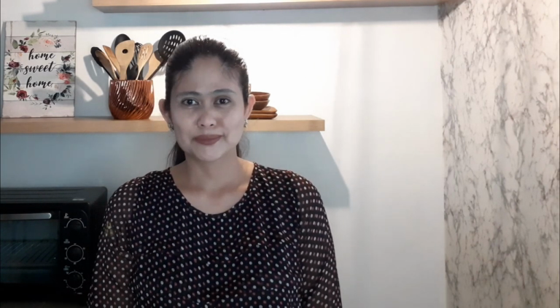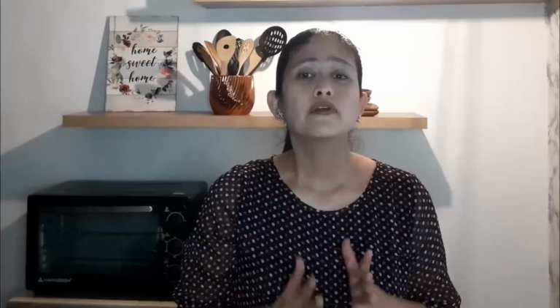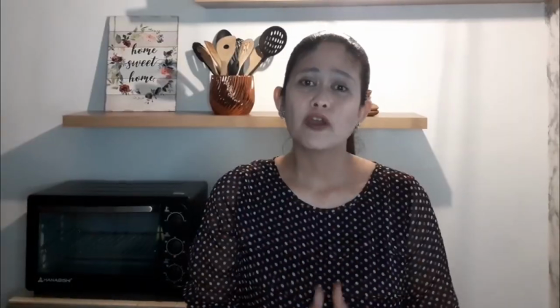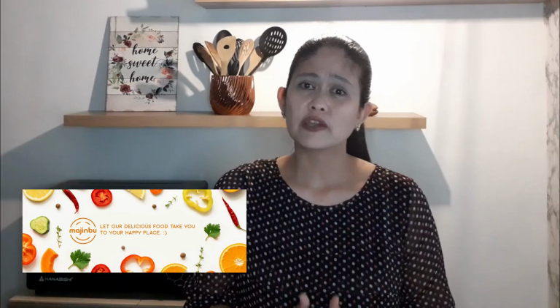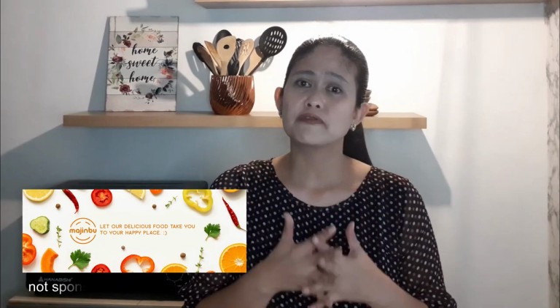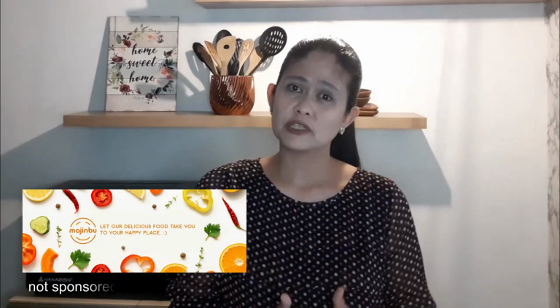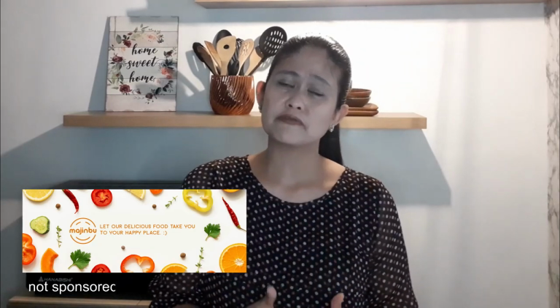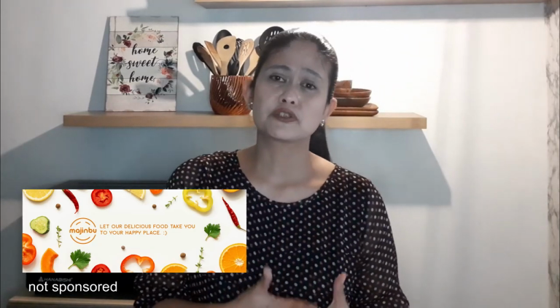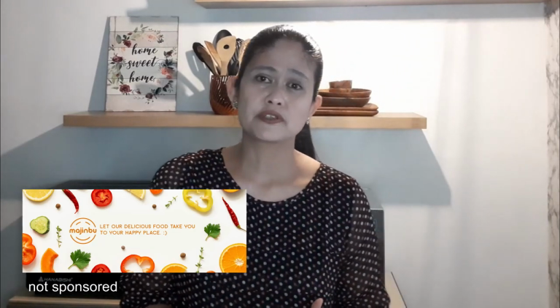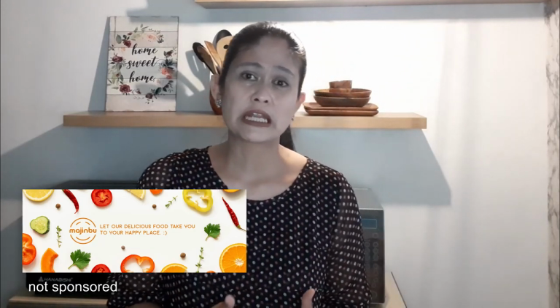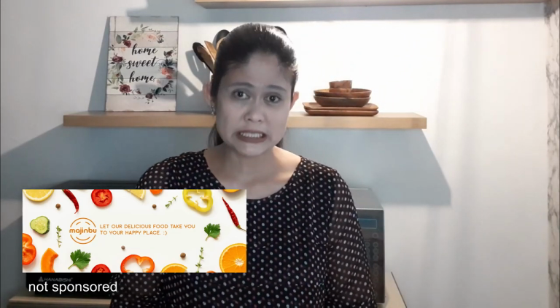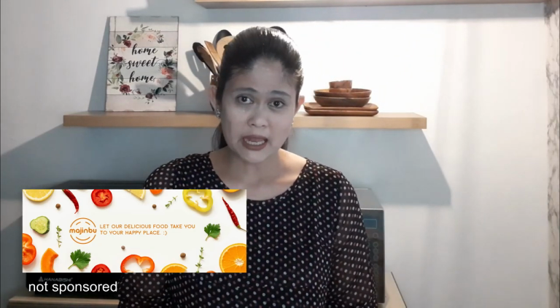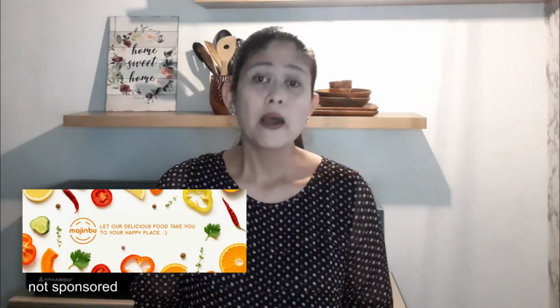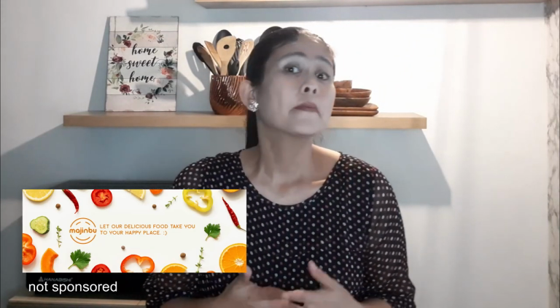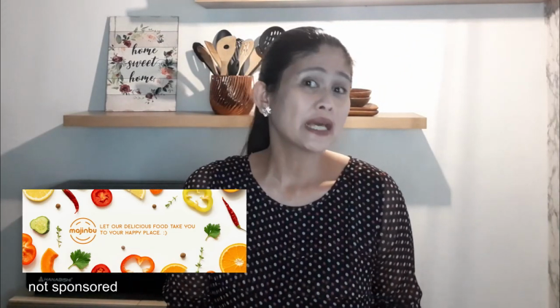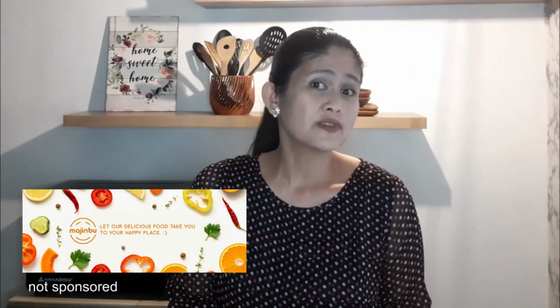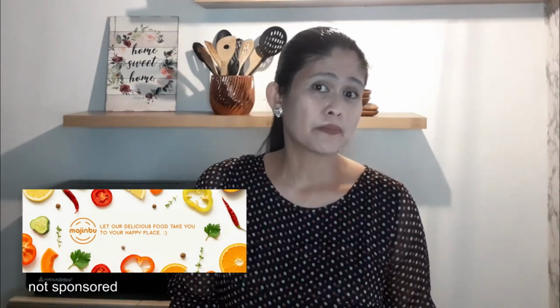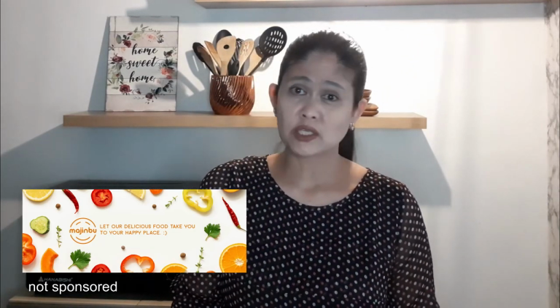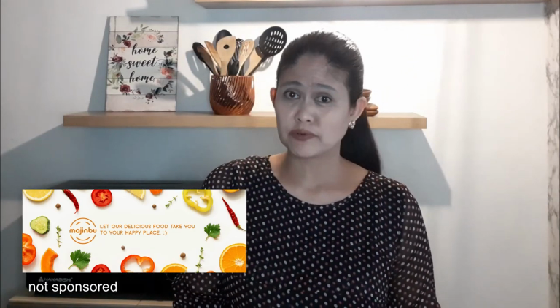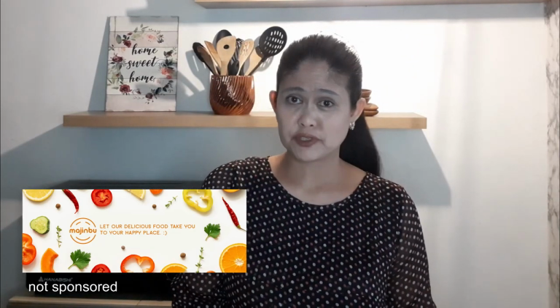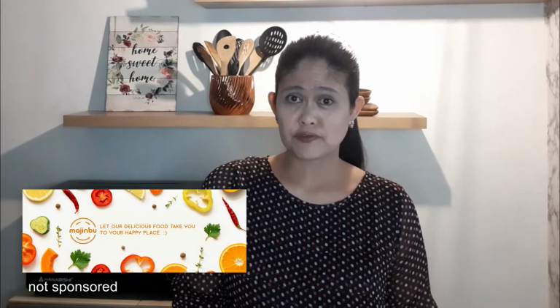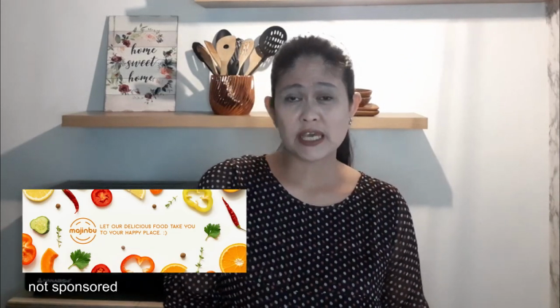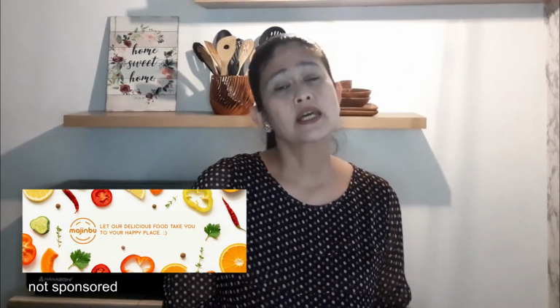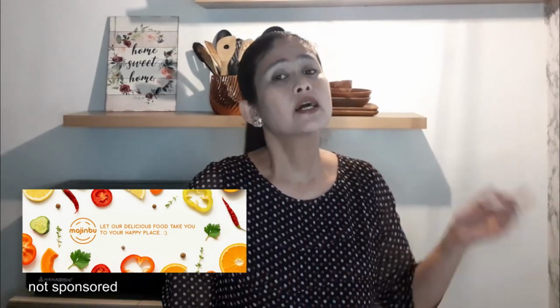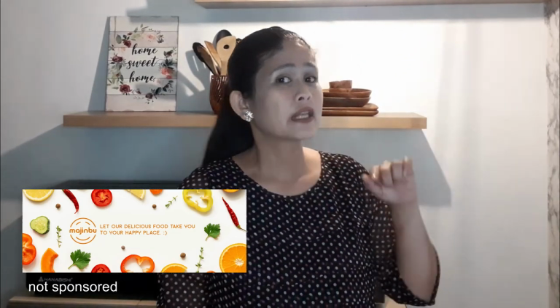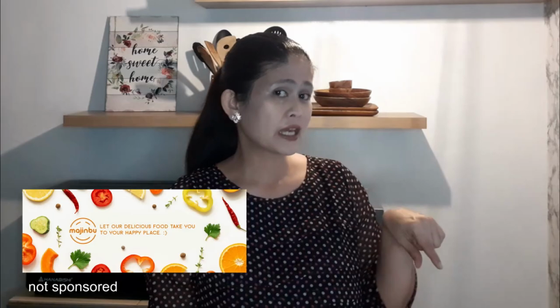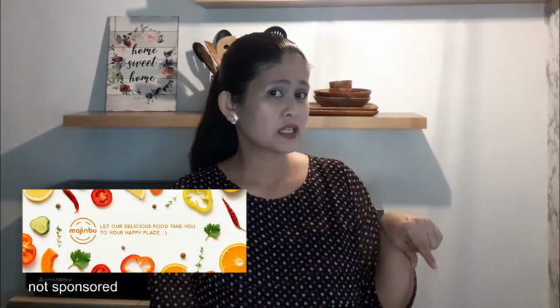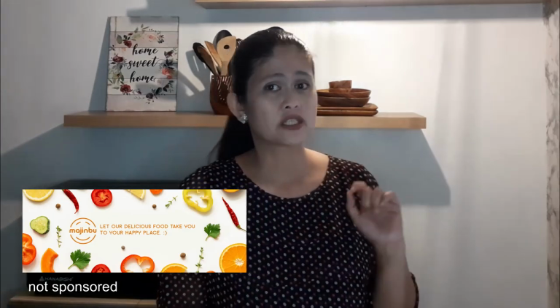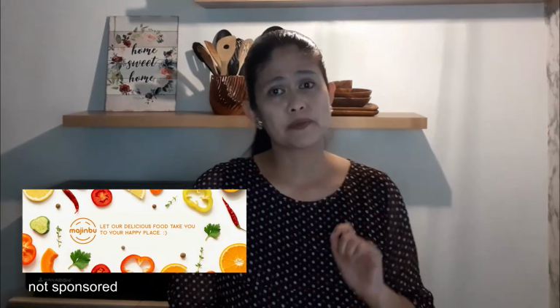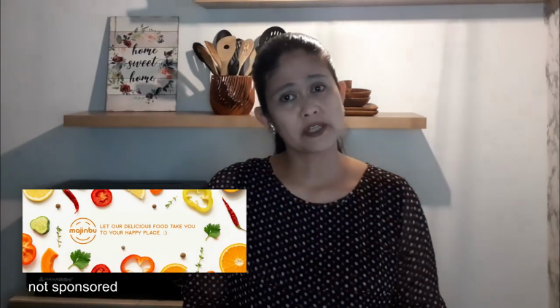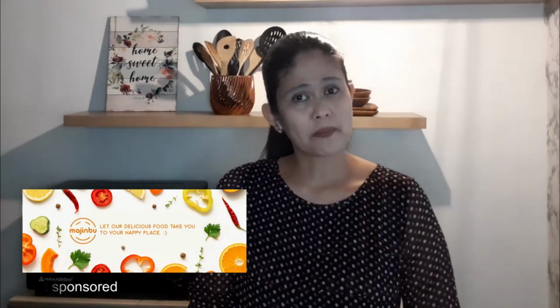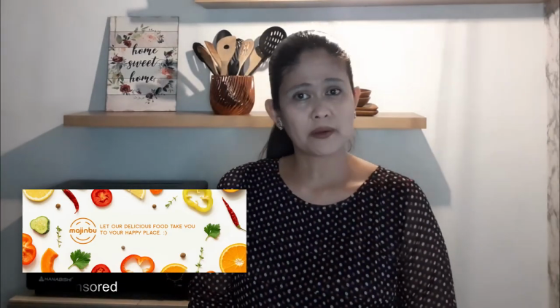If you are looking for food delivery service here in Rizal, please visit Magindu Food Services. The link is in the description down below.